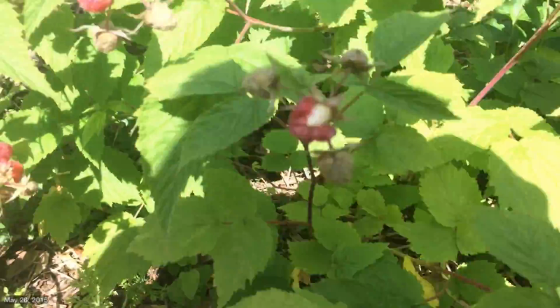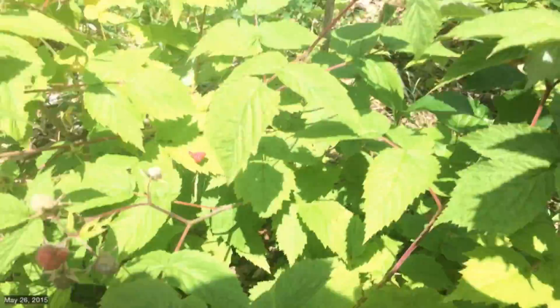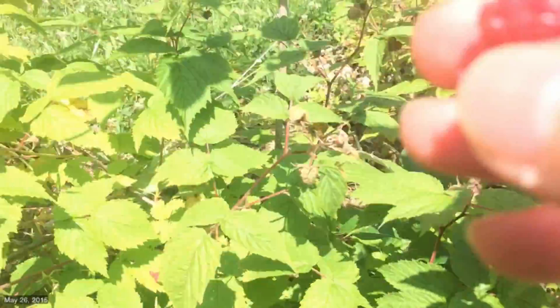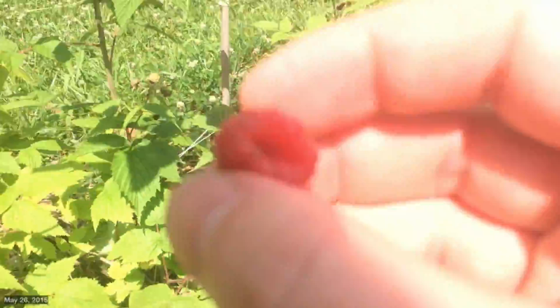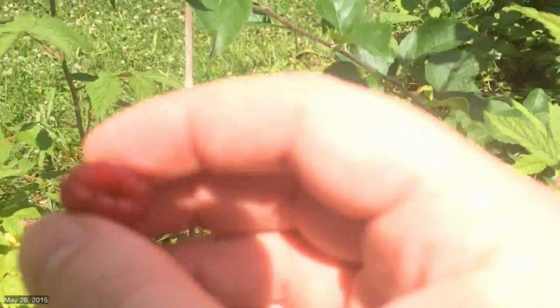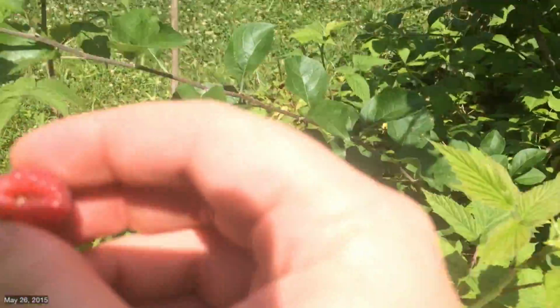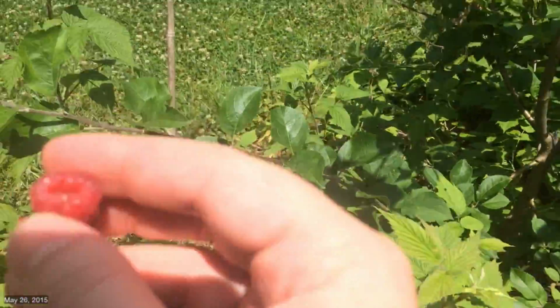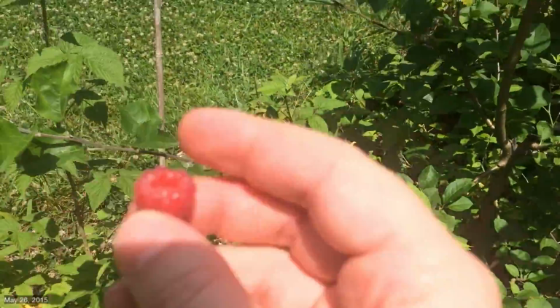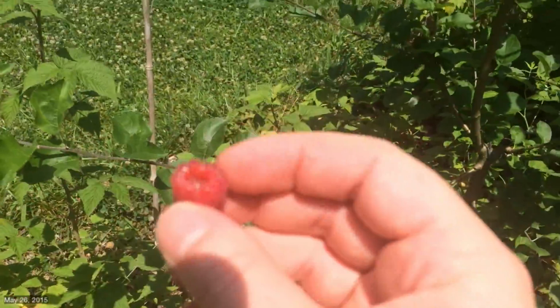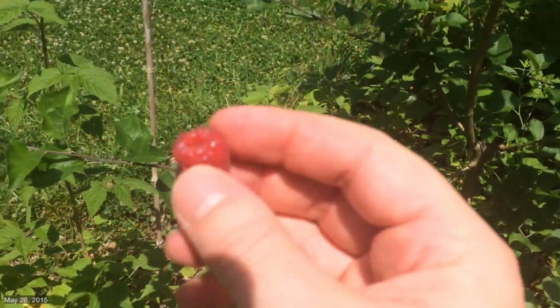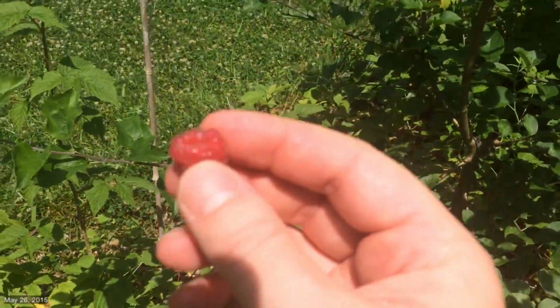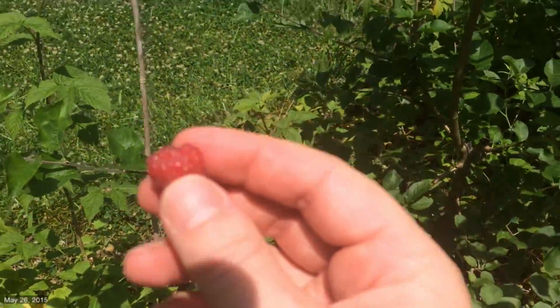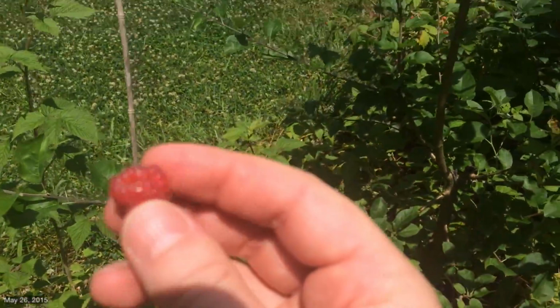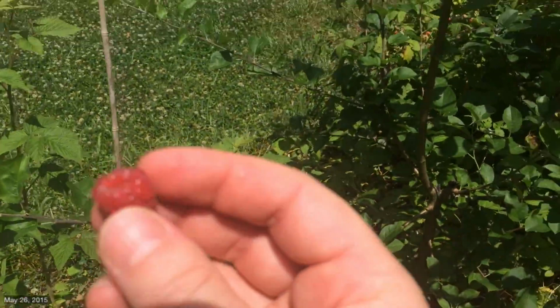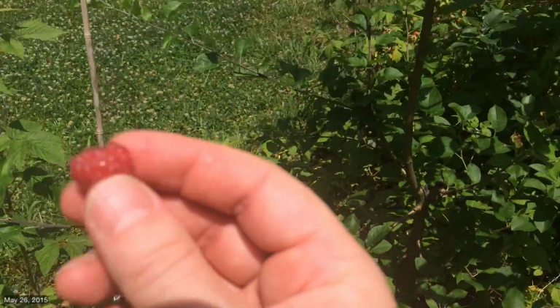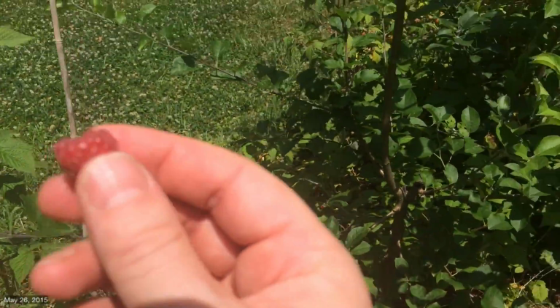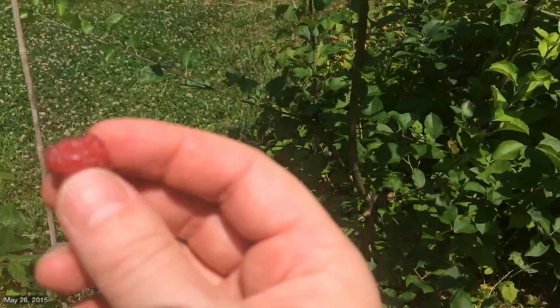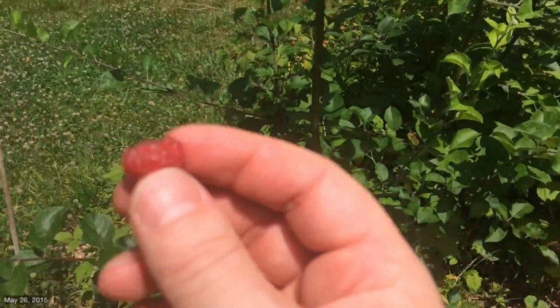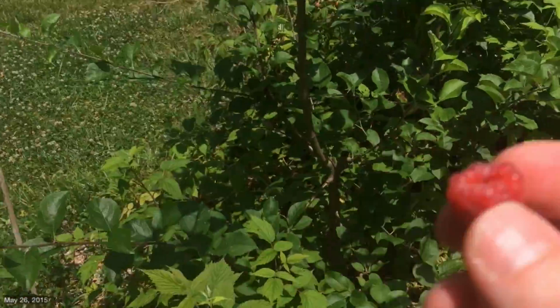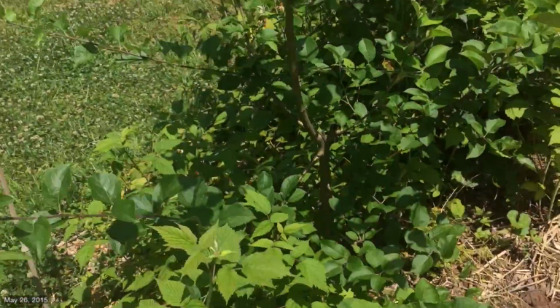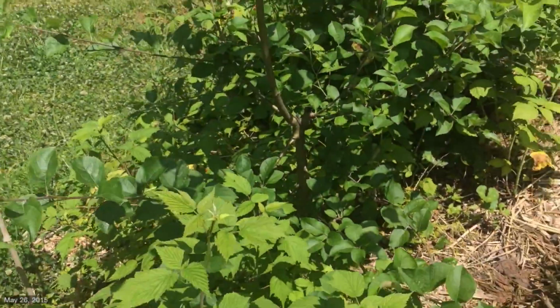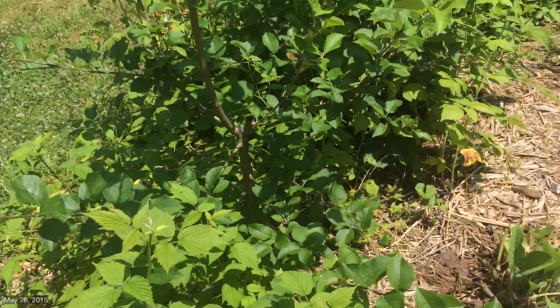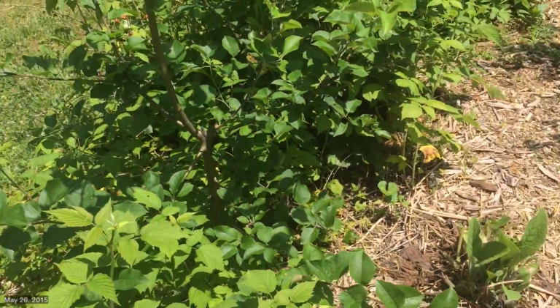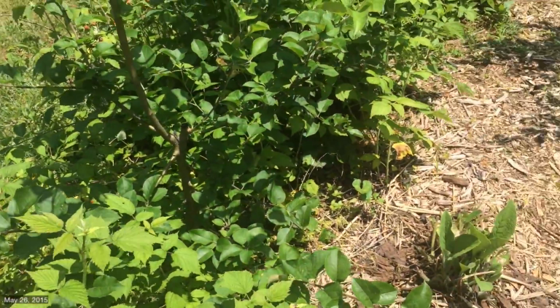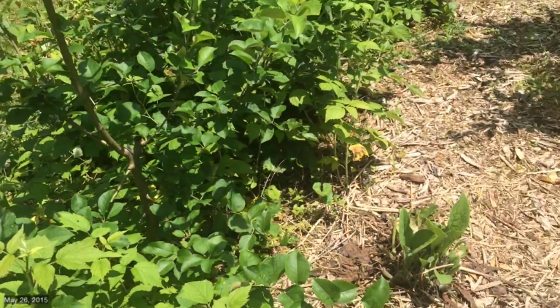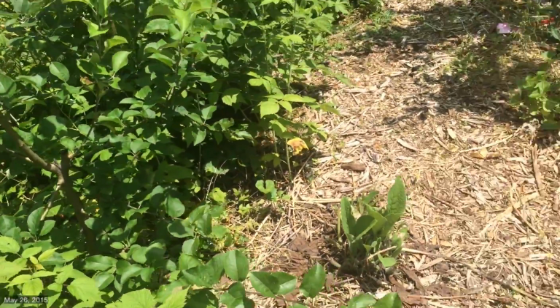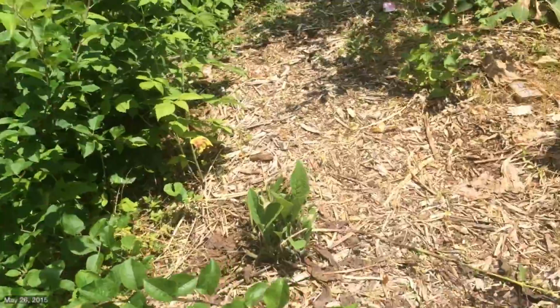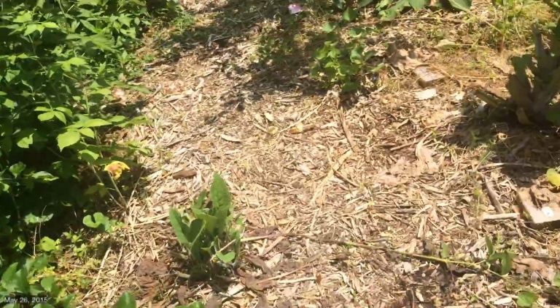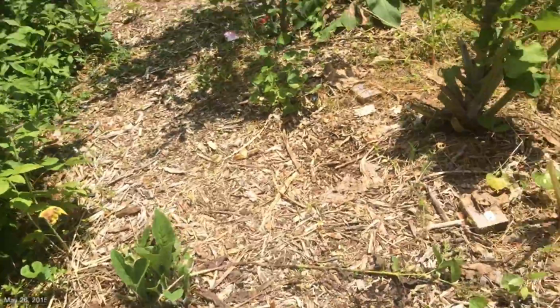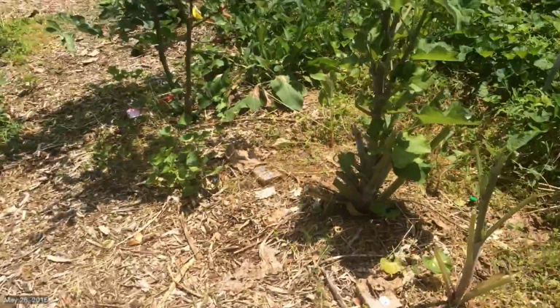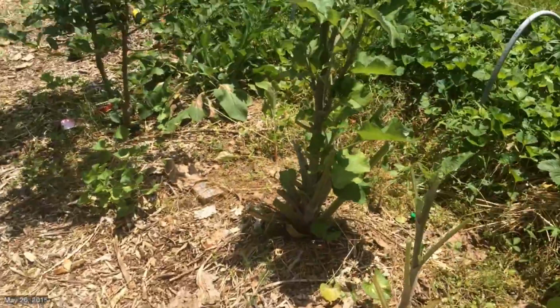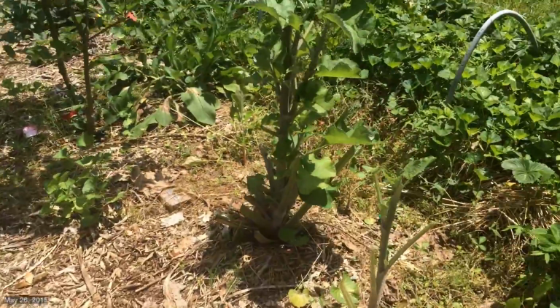Hi kitty. Yes, I'm going to chew this in your ear. You're welcome.